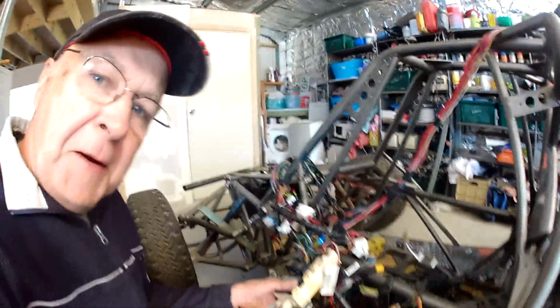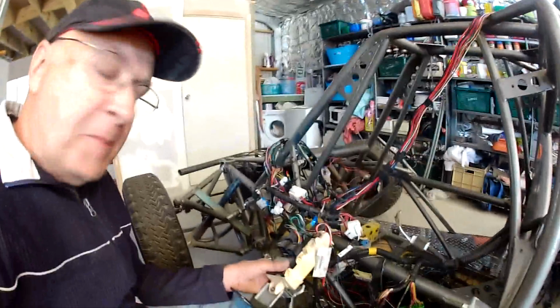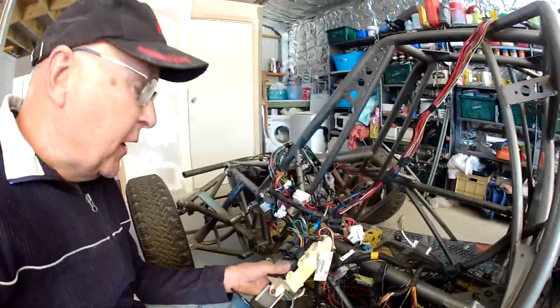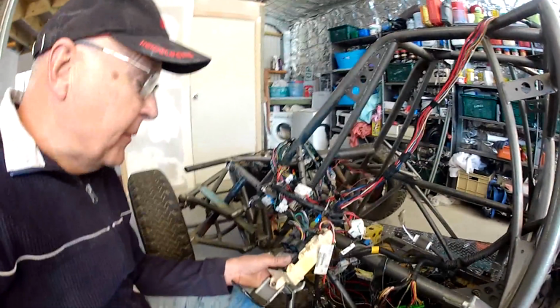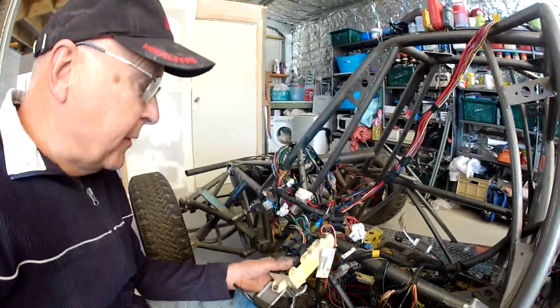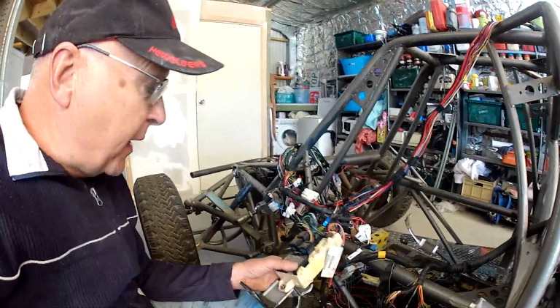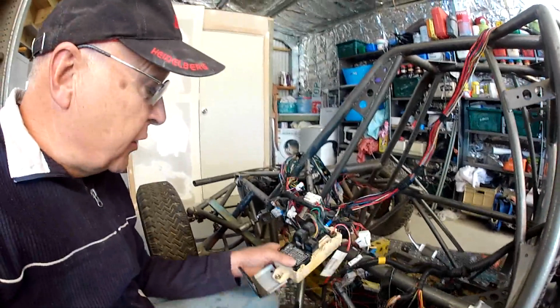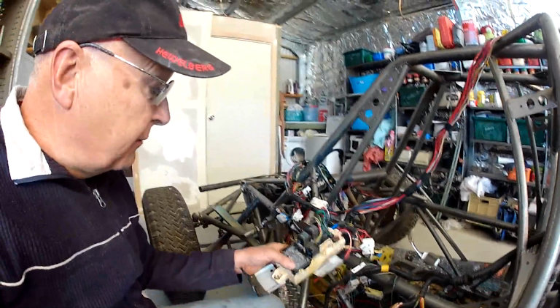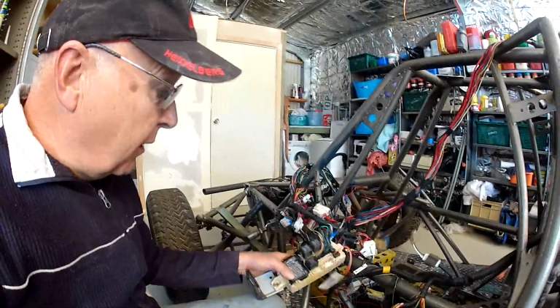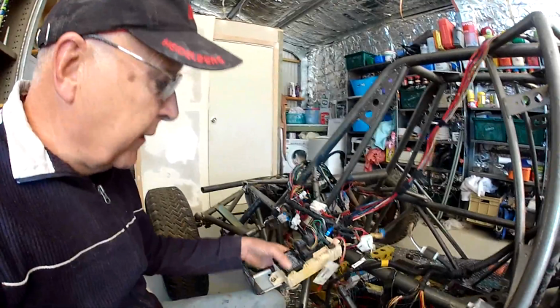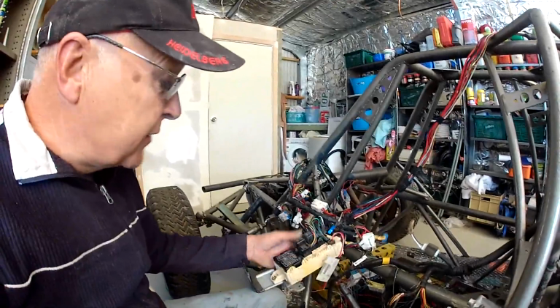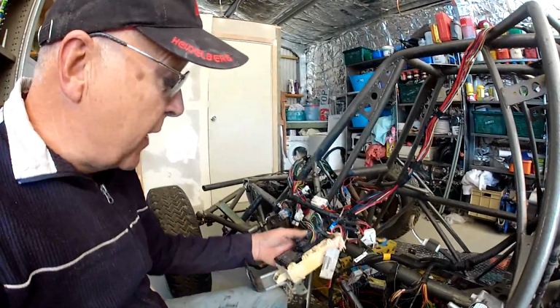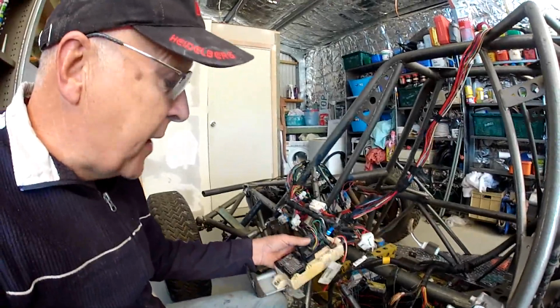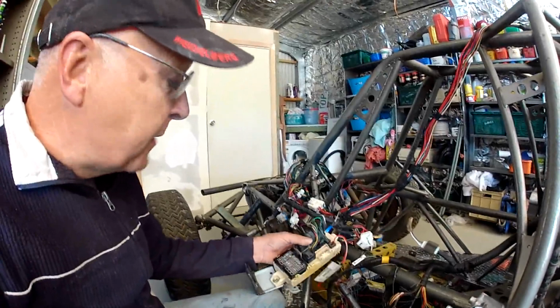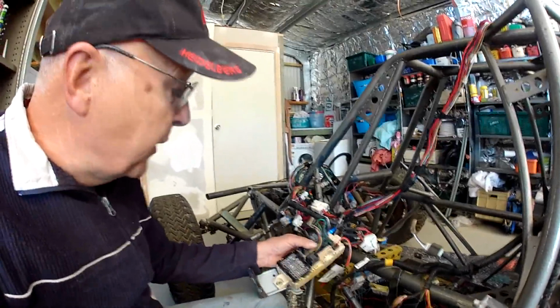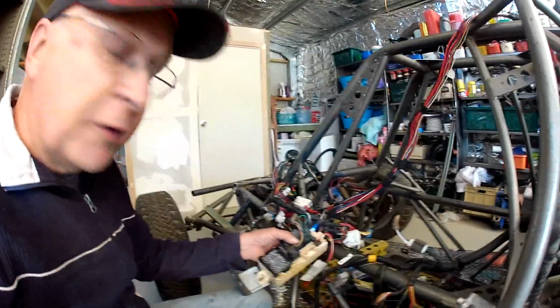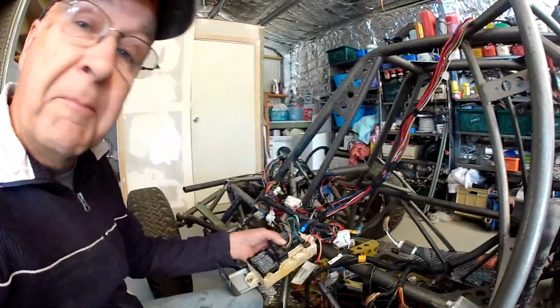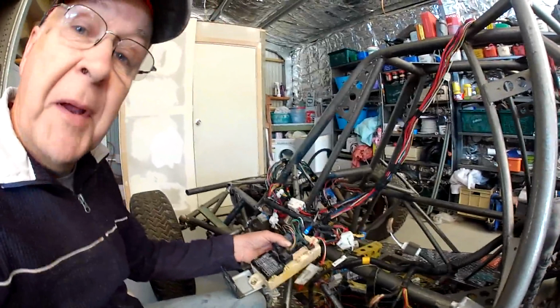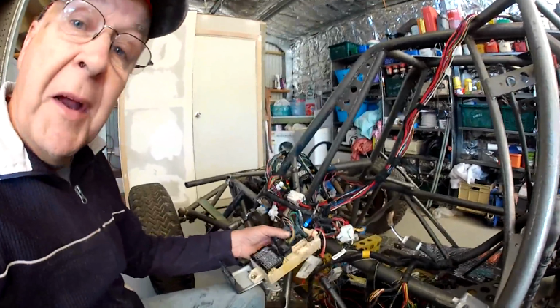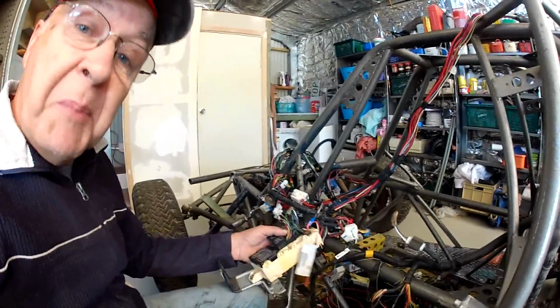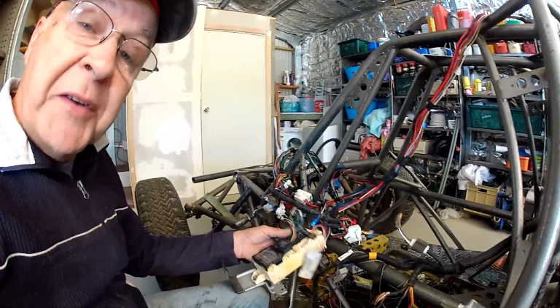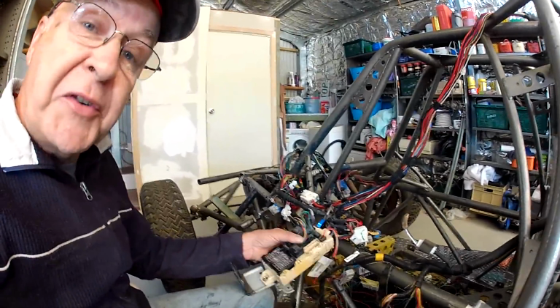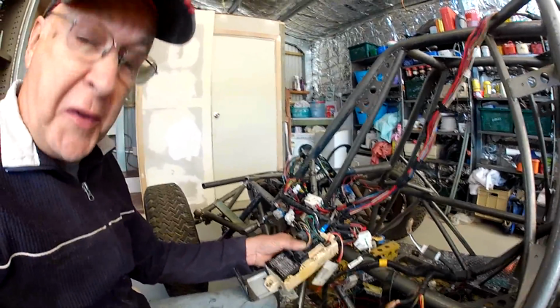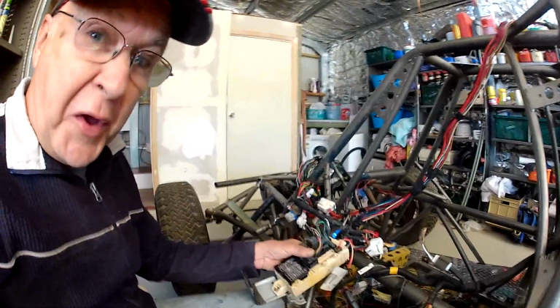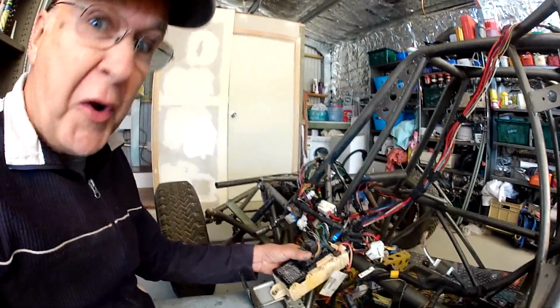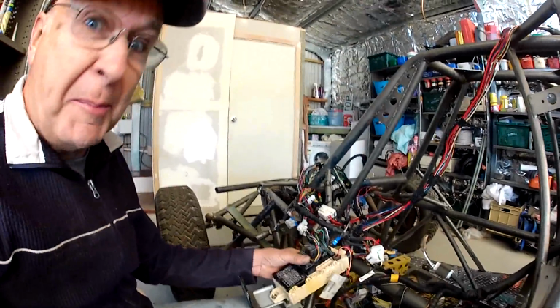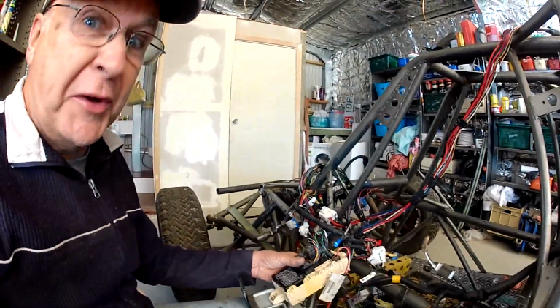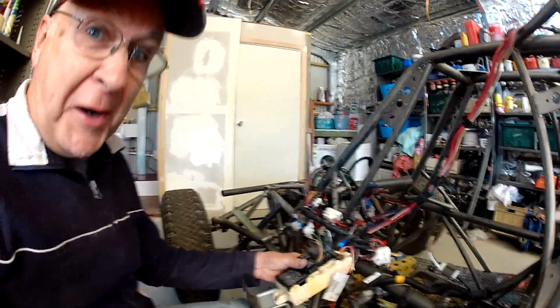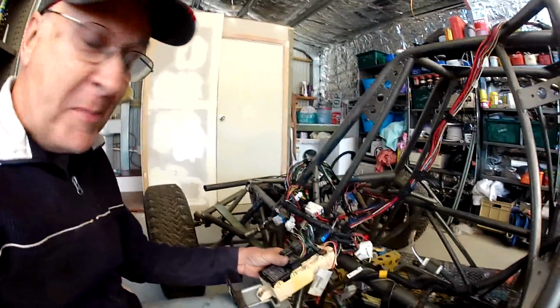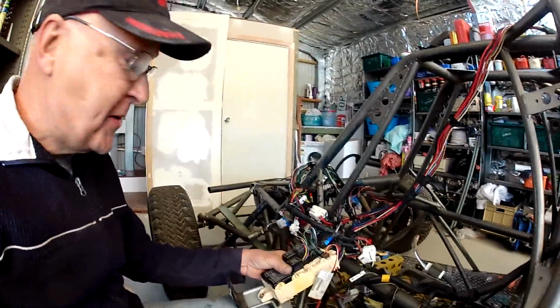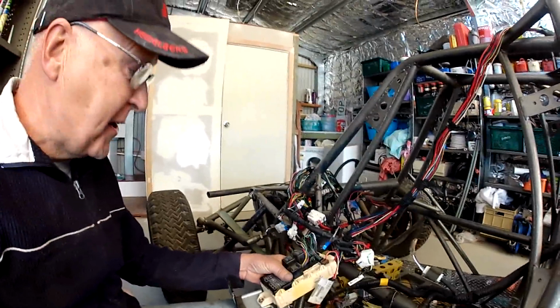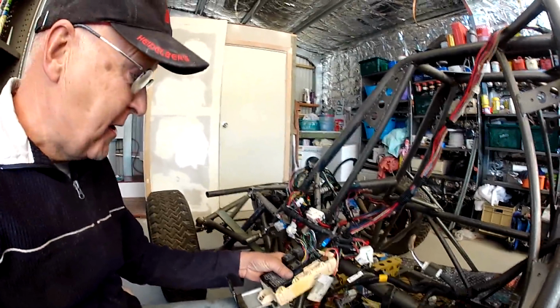My limited budget on this one-man build means it's the third option that I'll be taking.